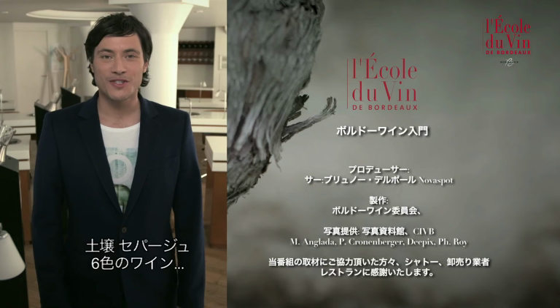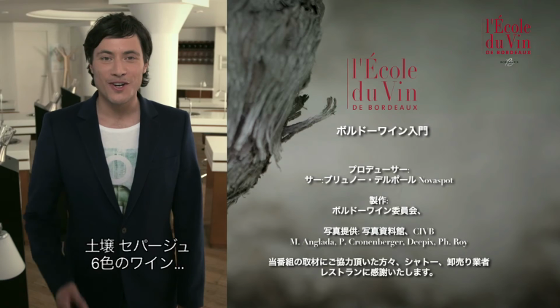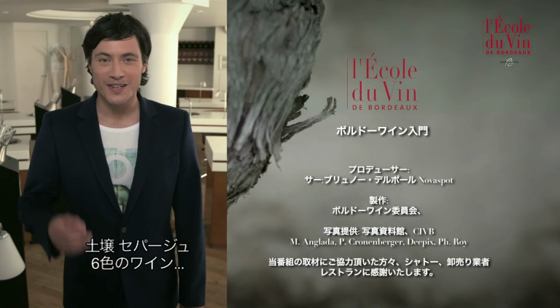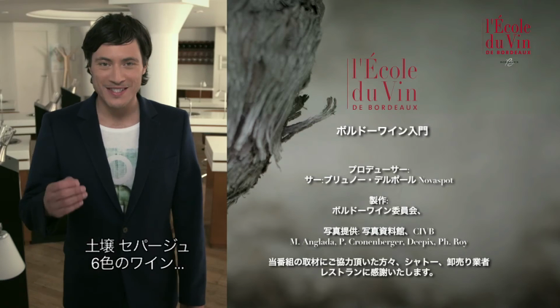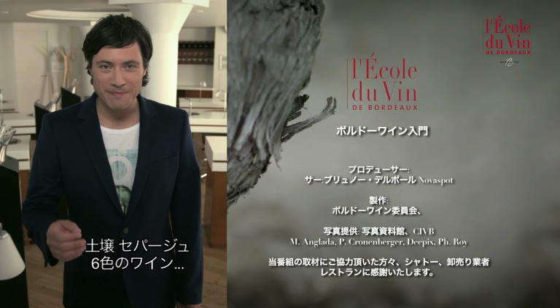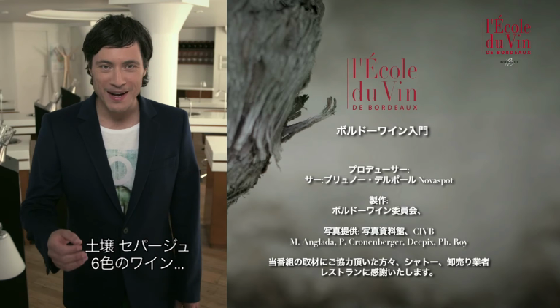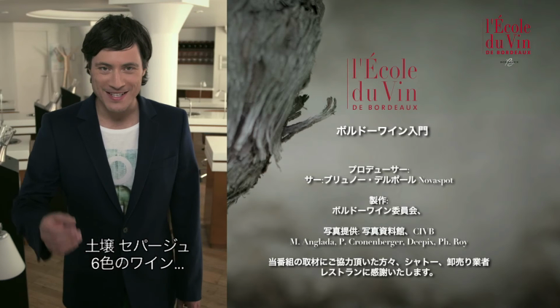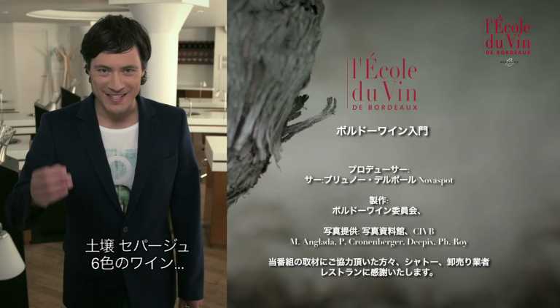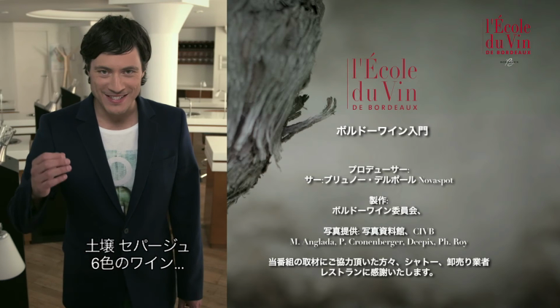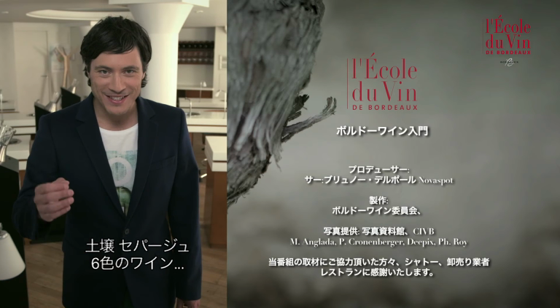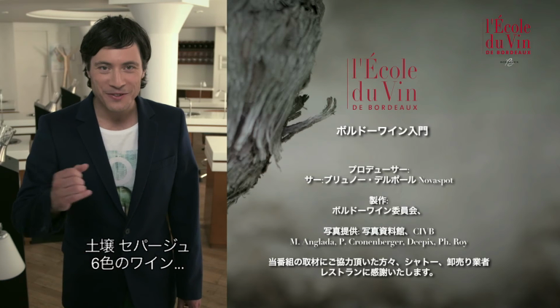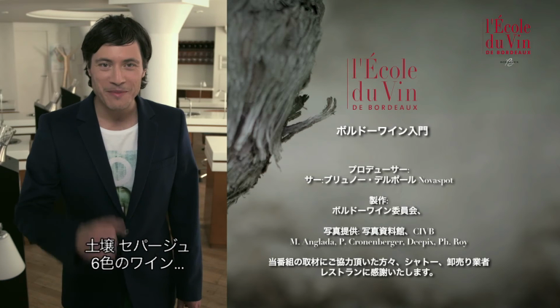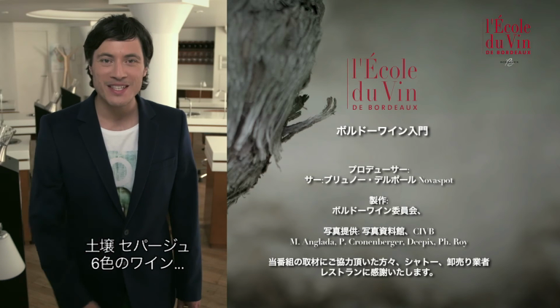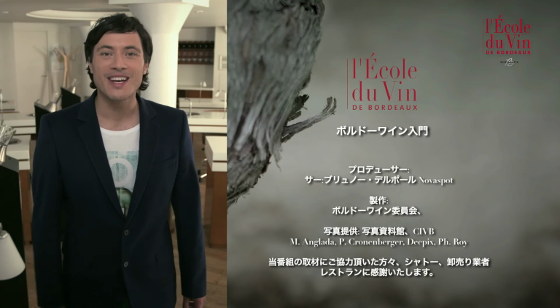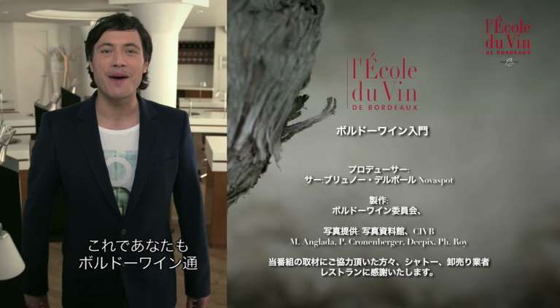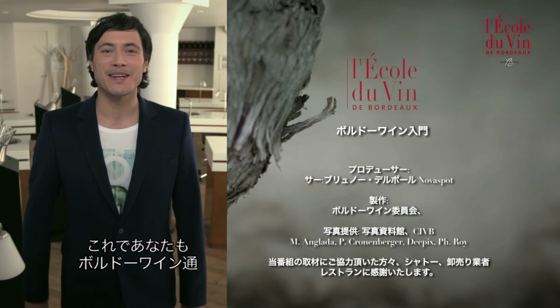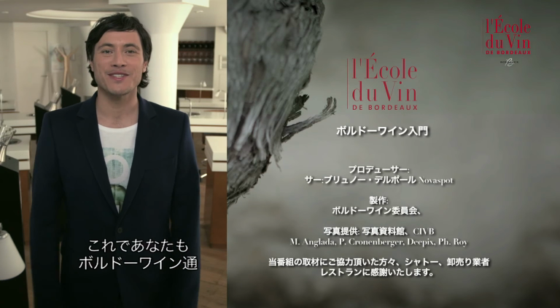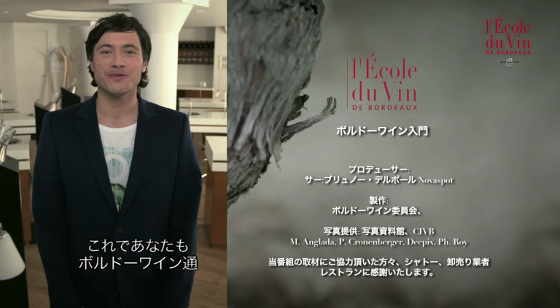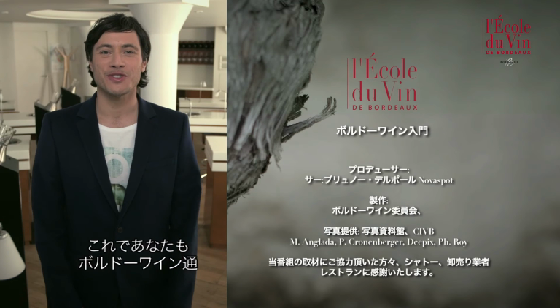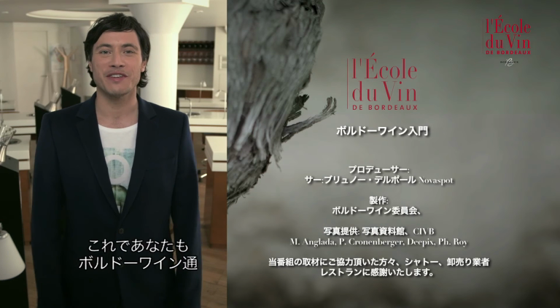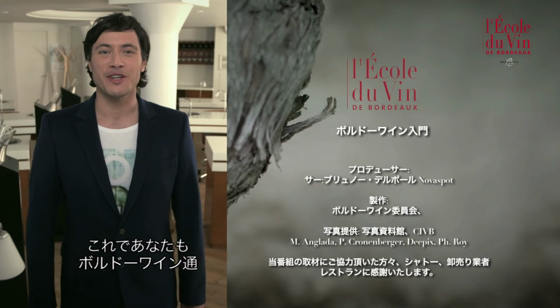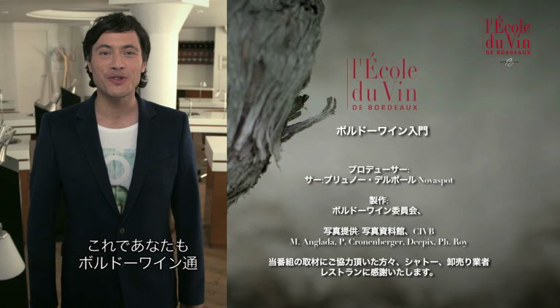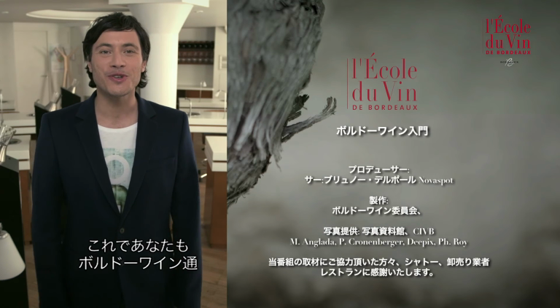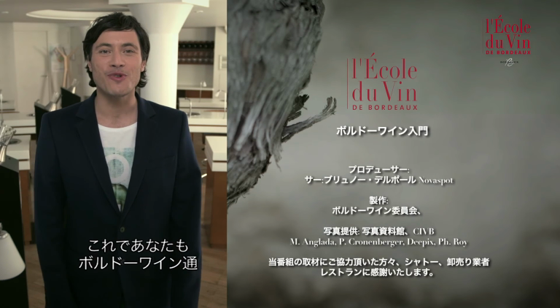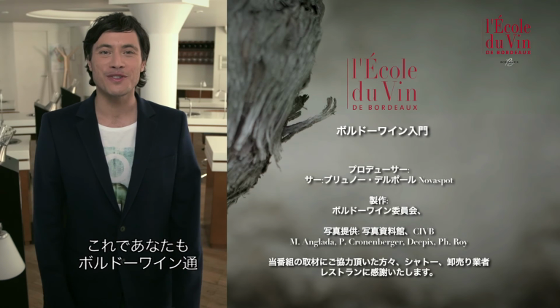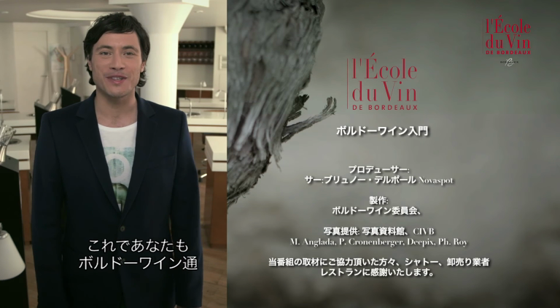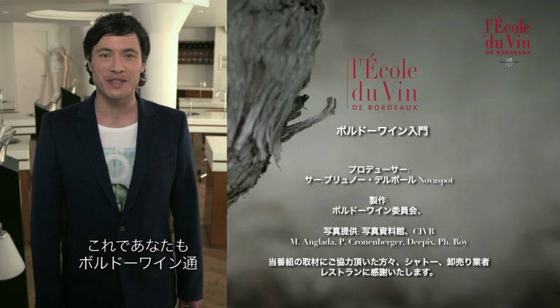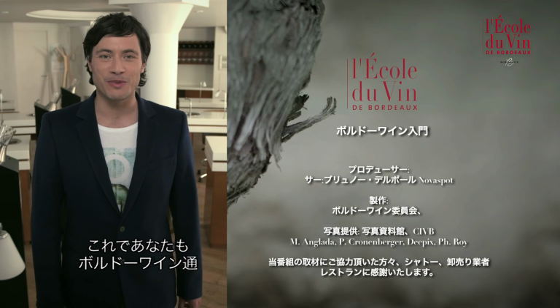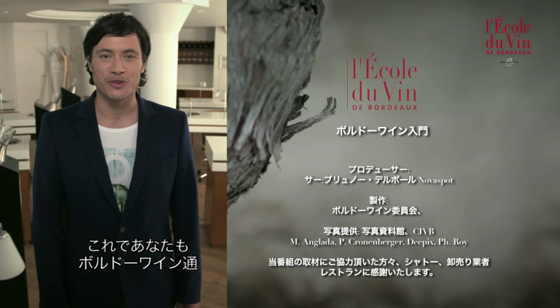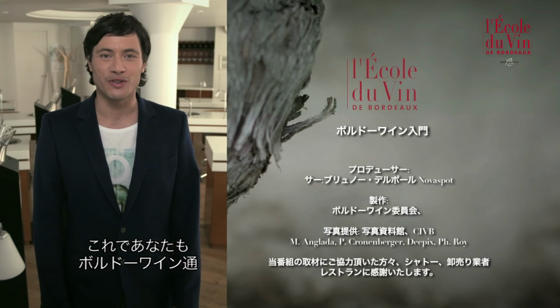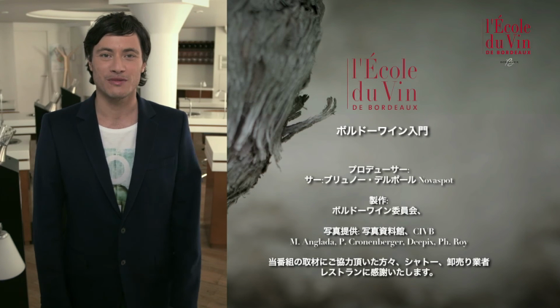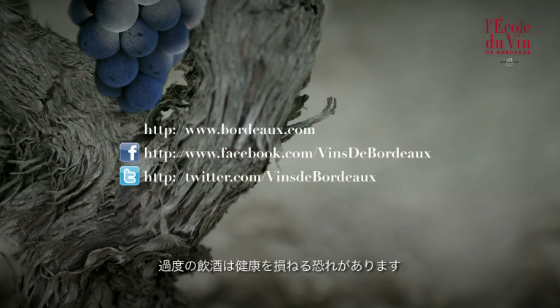Soil, grape variety and six main categories — now you know as much about Bordeaux wines as I do.